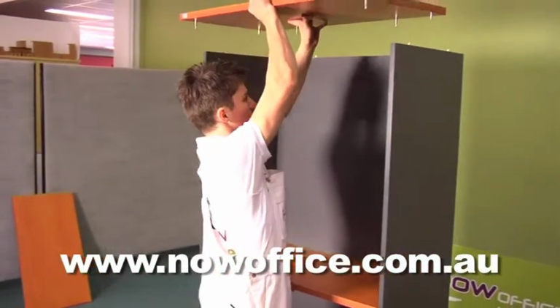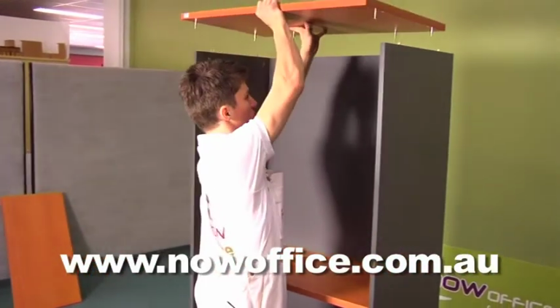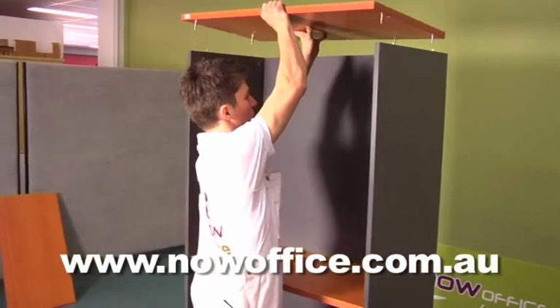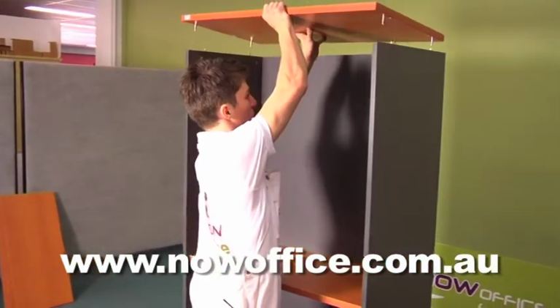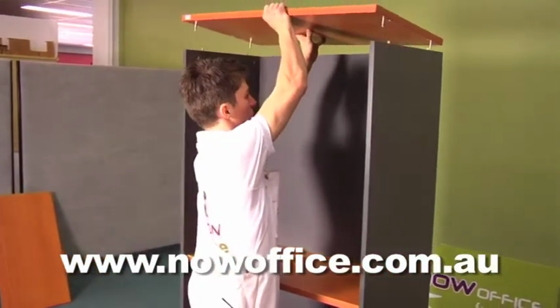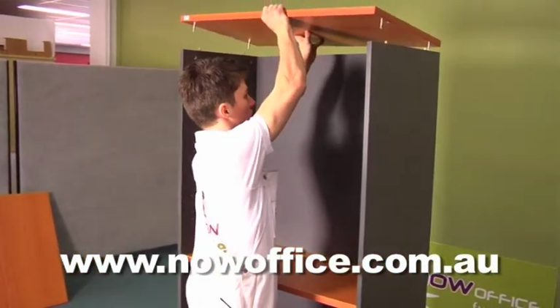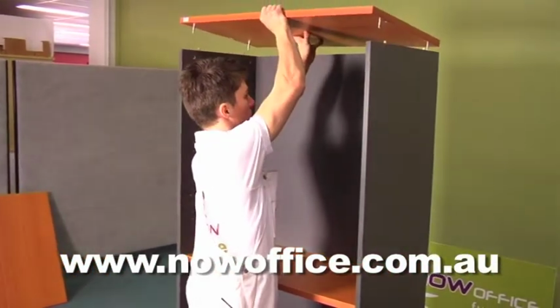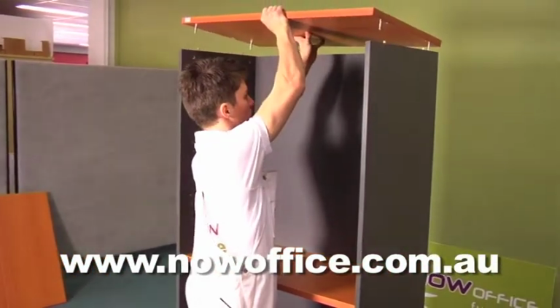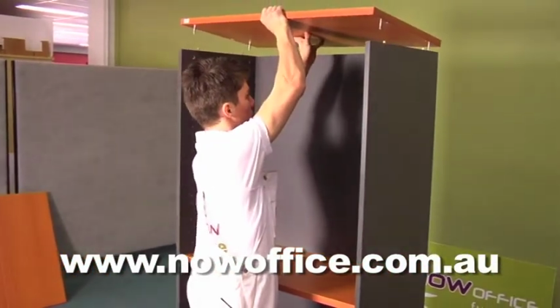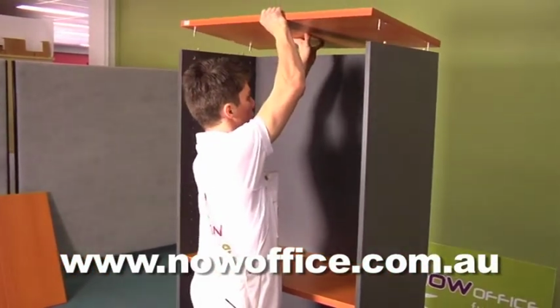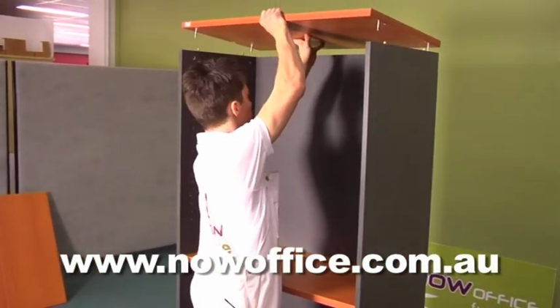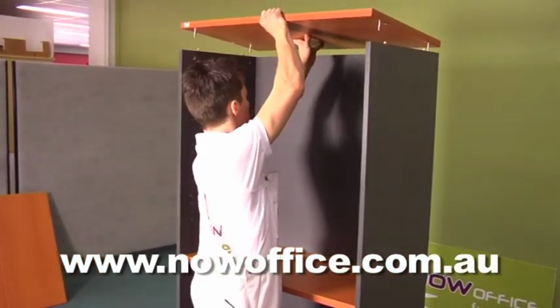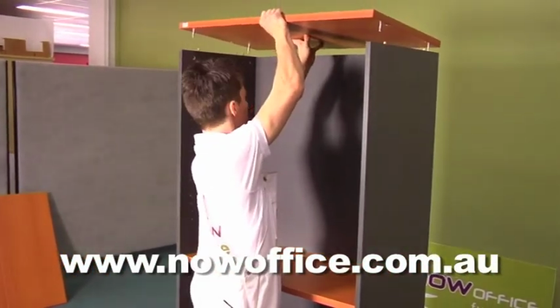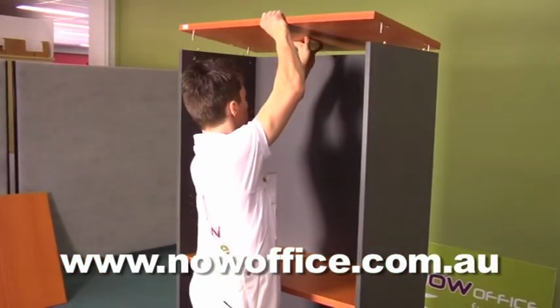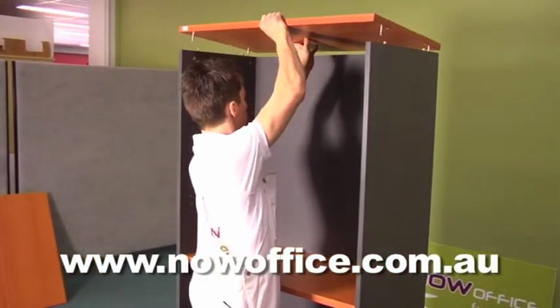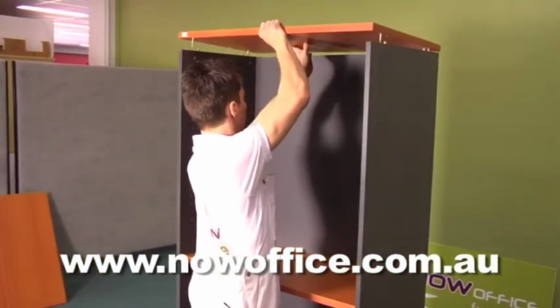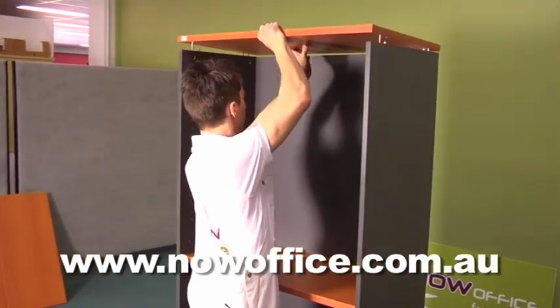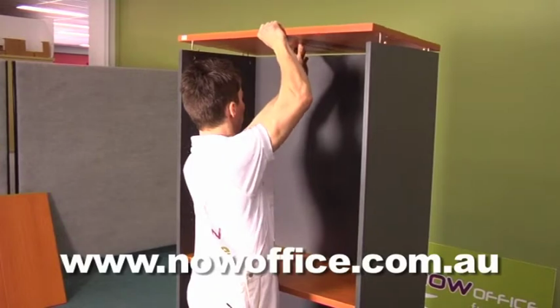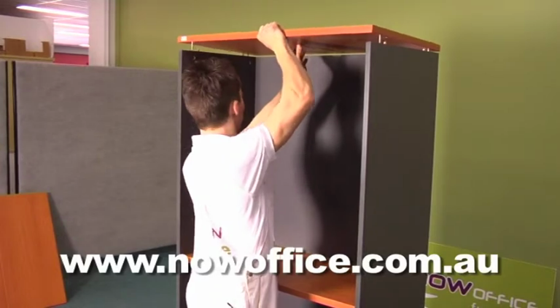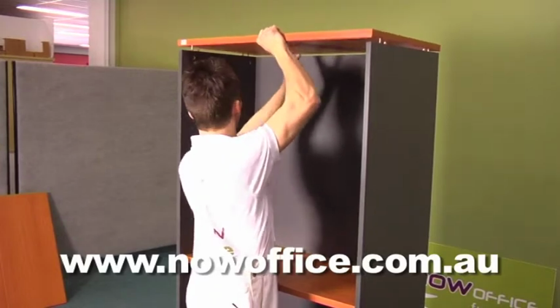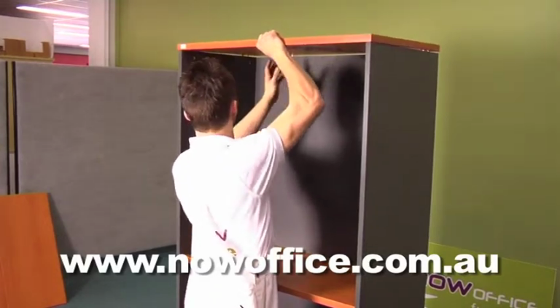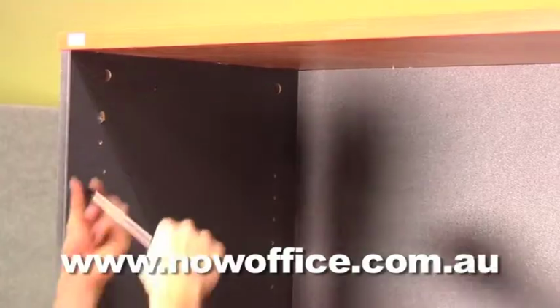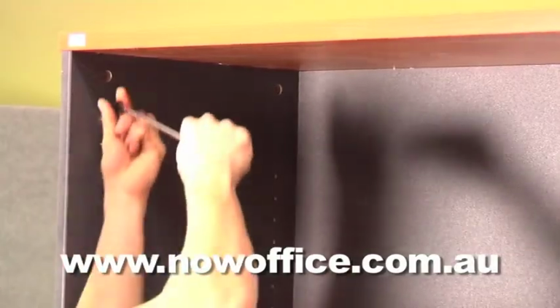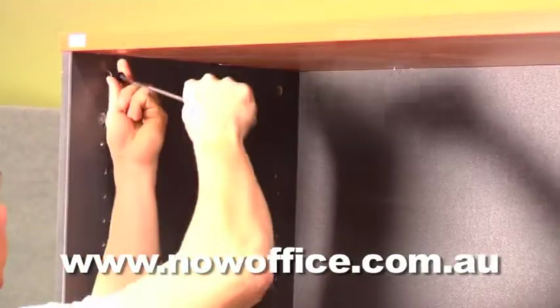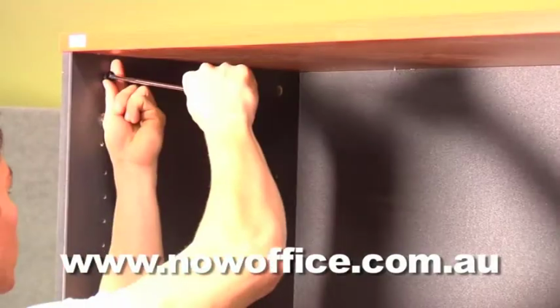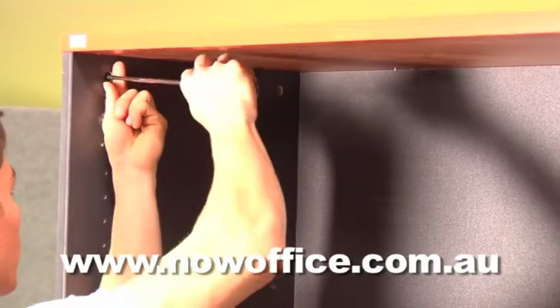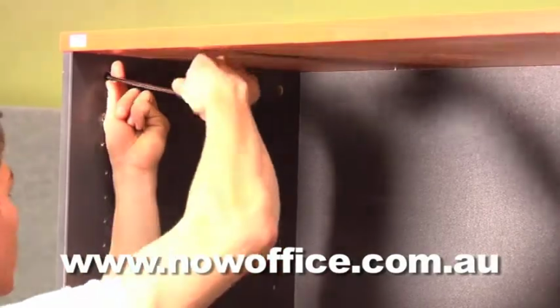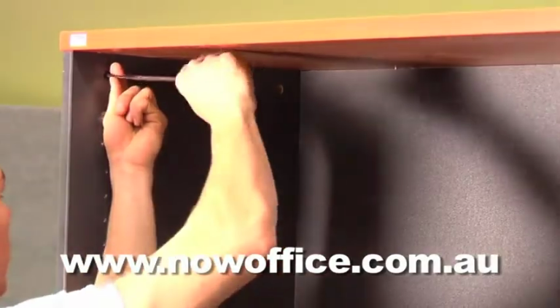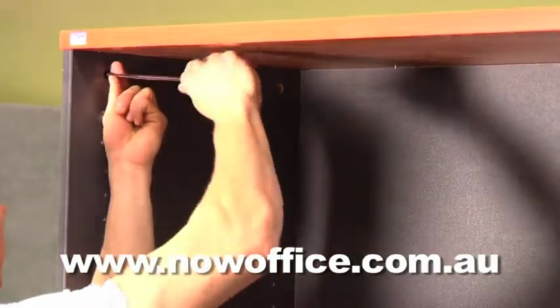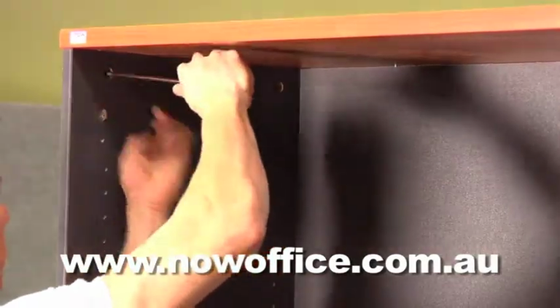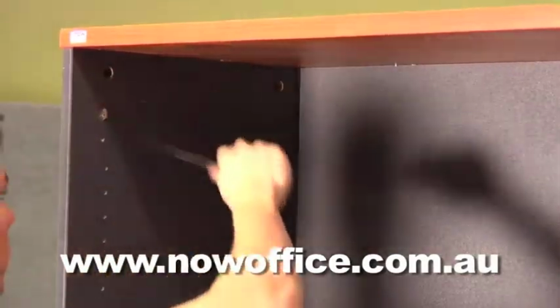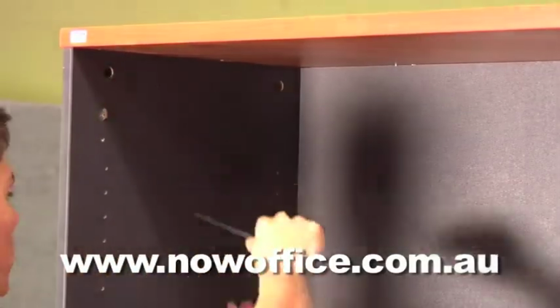Now insert your top. Tighten all the cams. This is more of a locking system than a tightening system, so just give it a few turns.